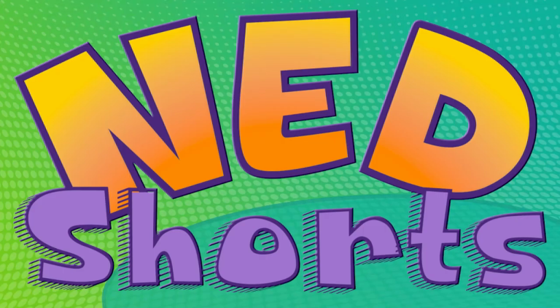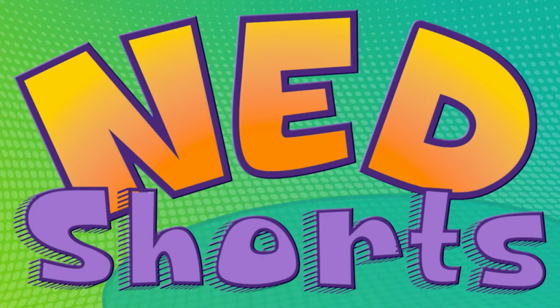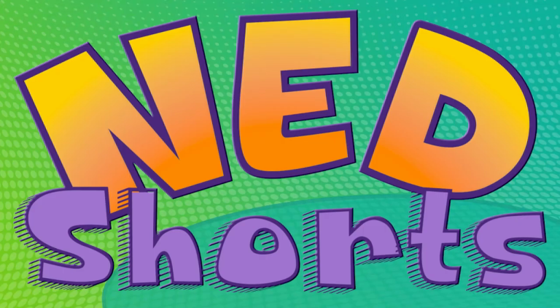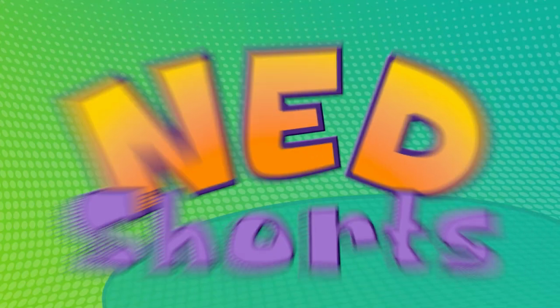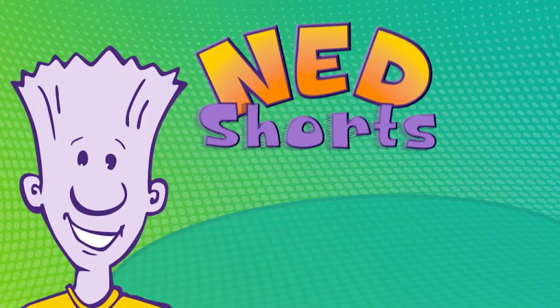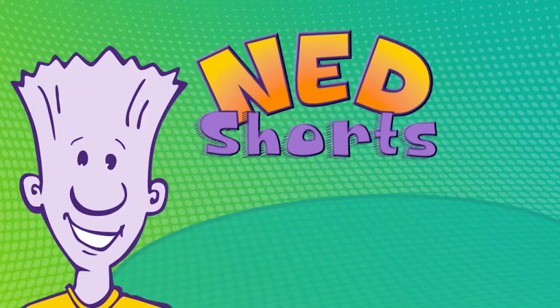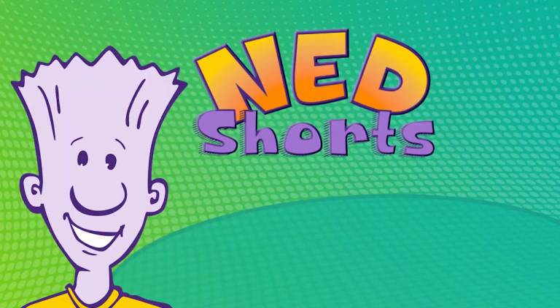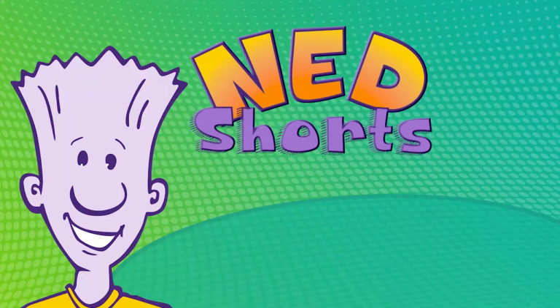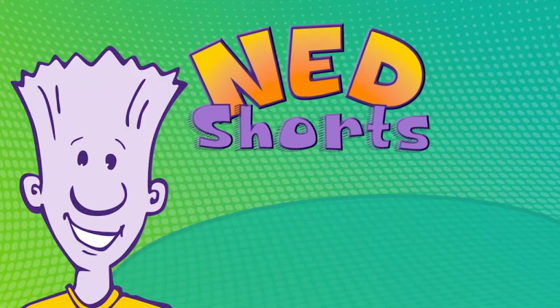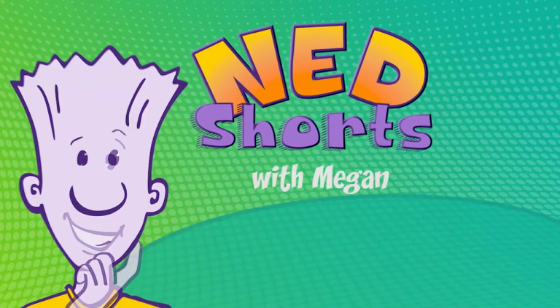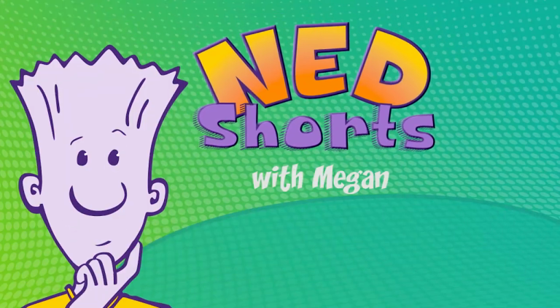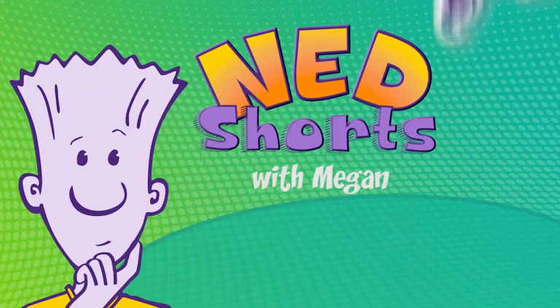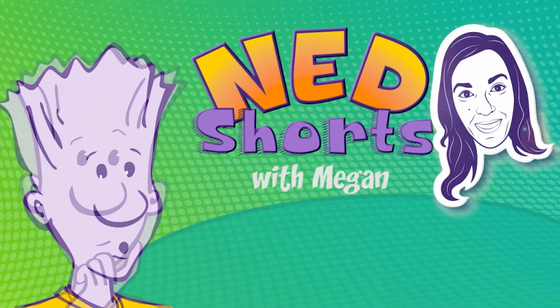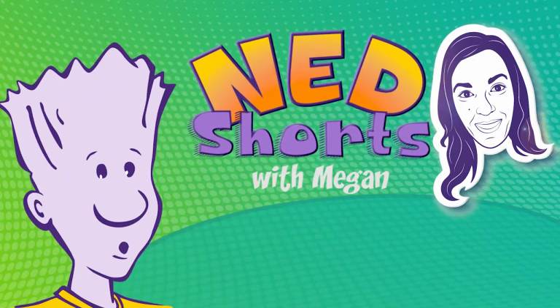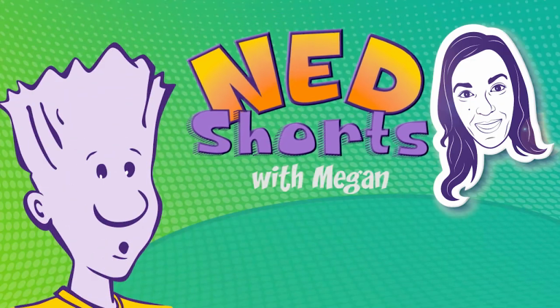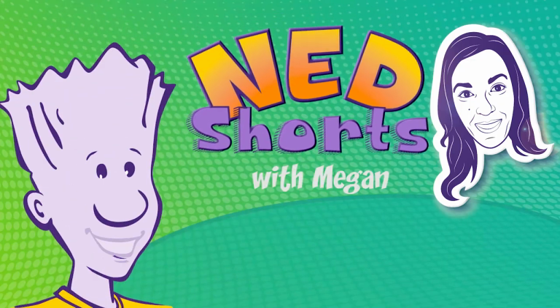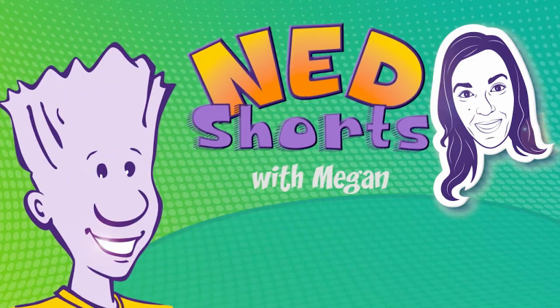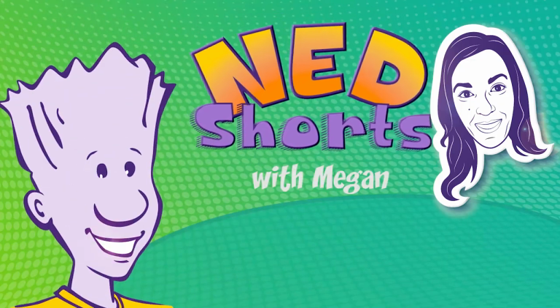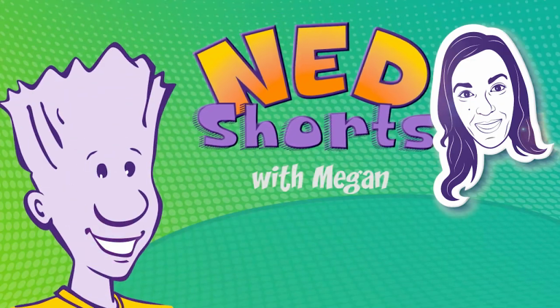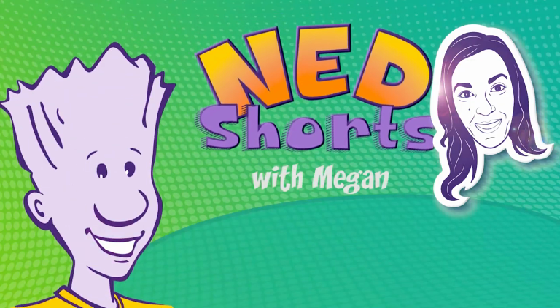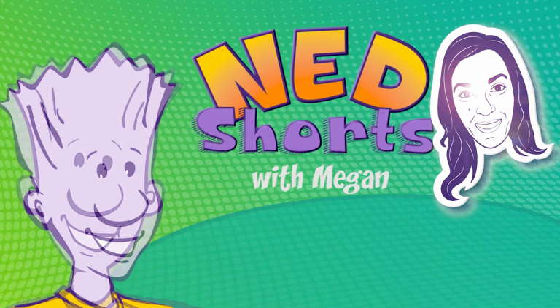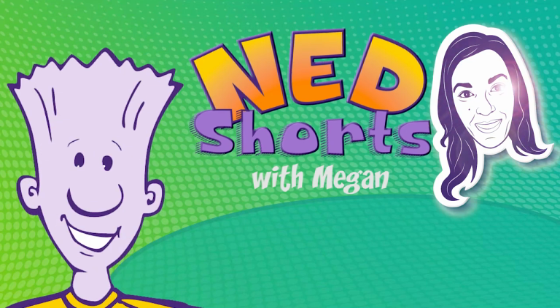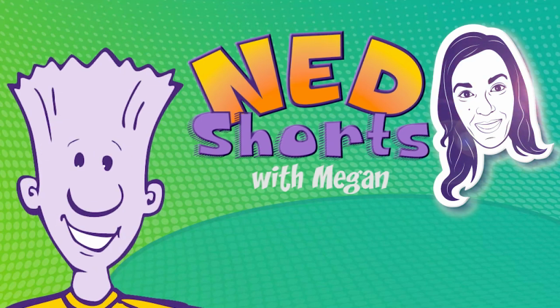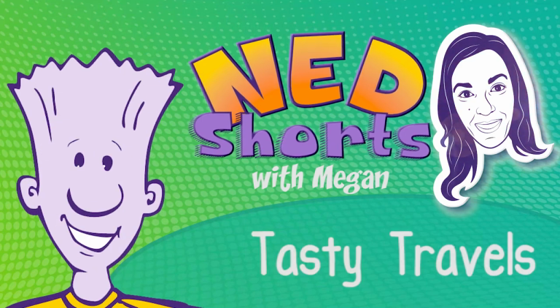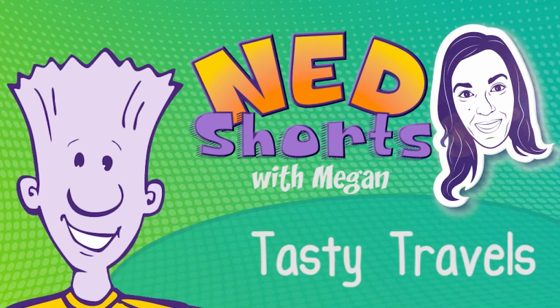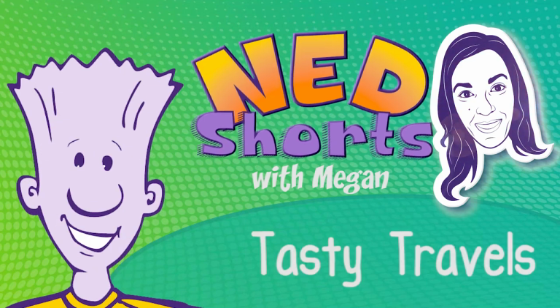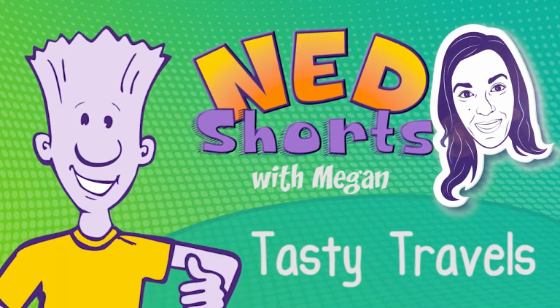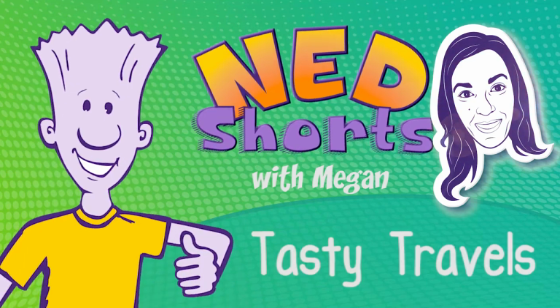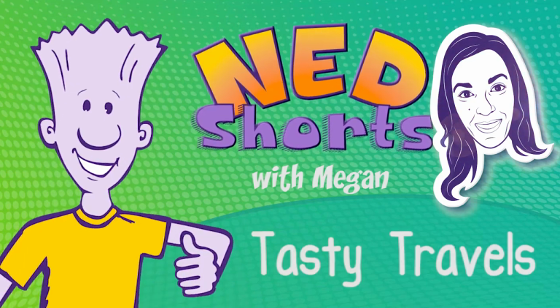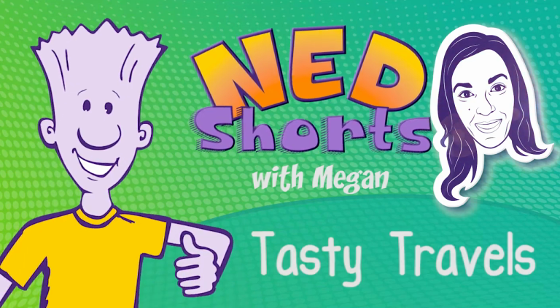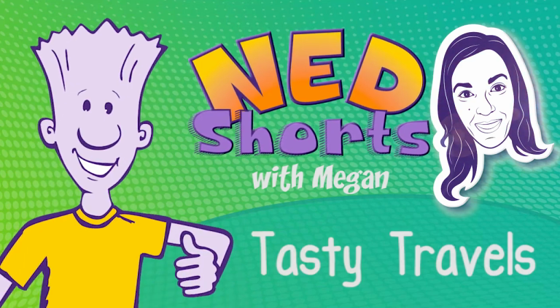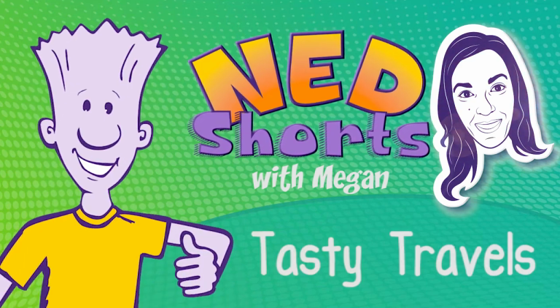It's the place fun never ends. Take your pick and click. Ned and friends. Welcome to Ned Shorts.